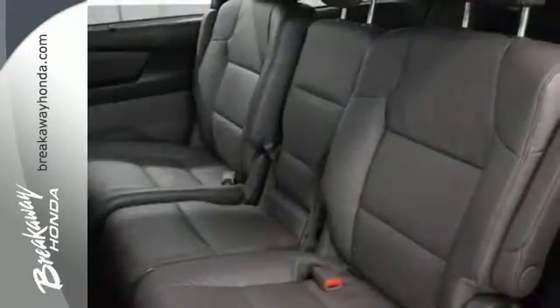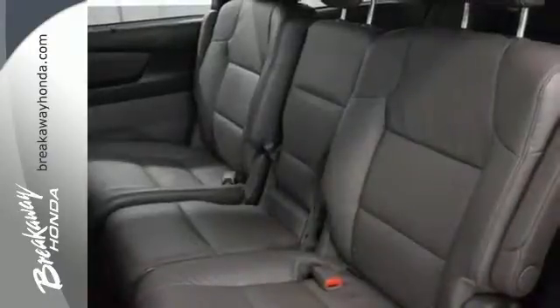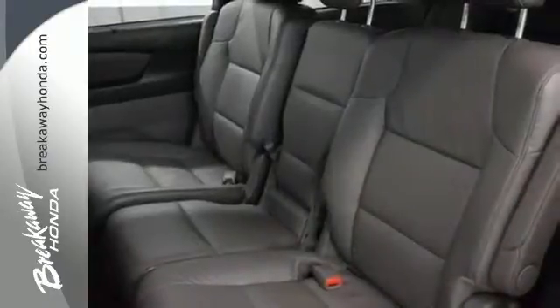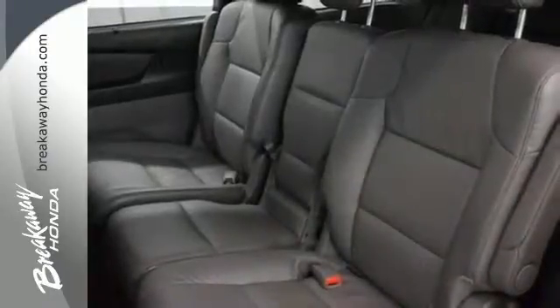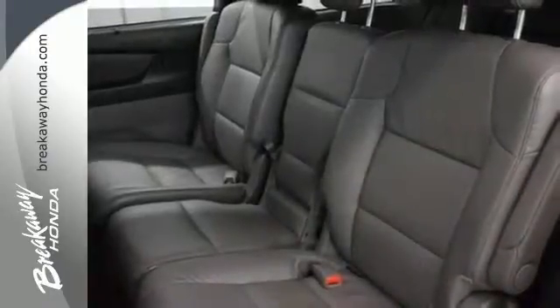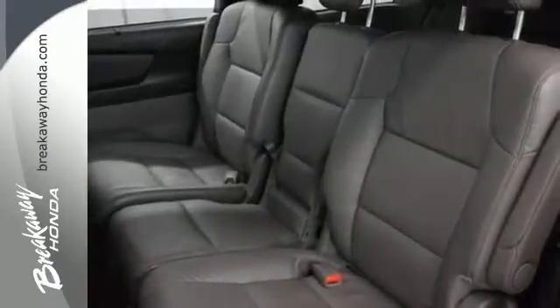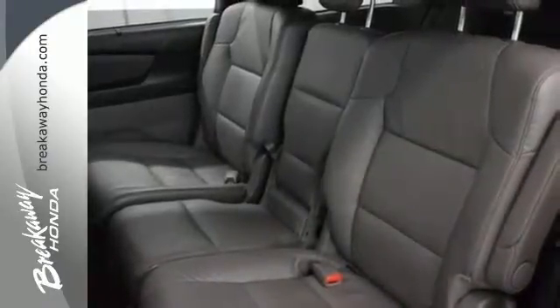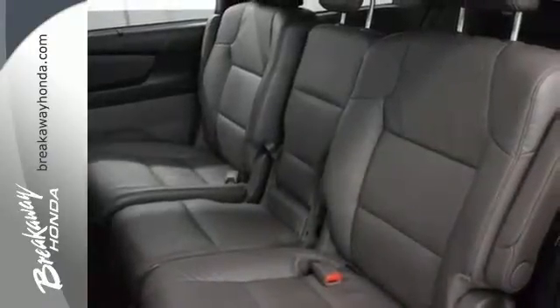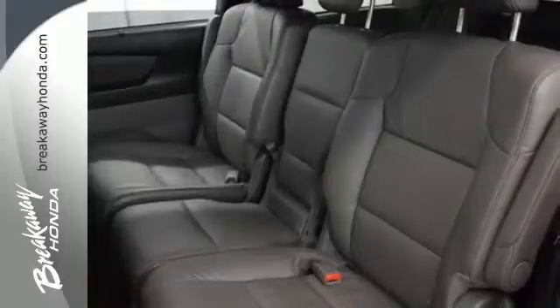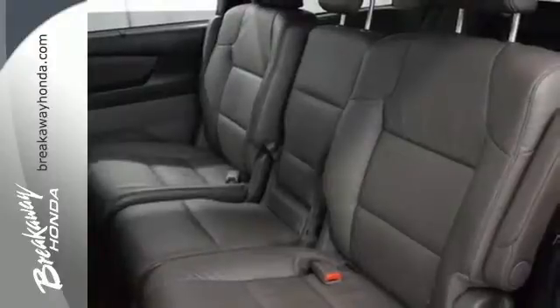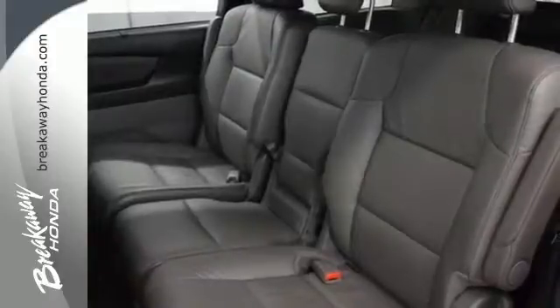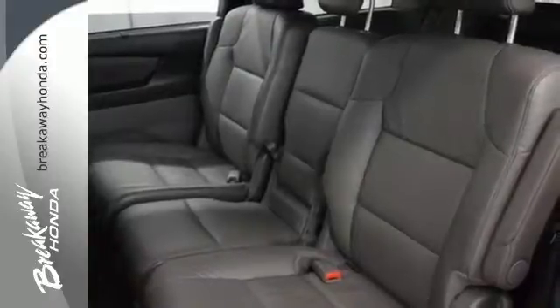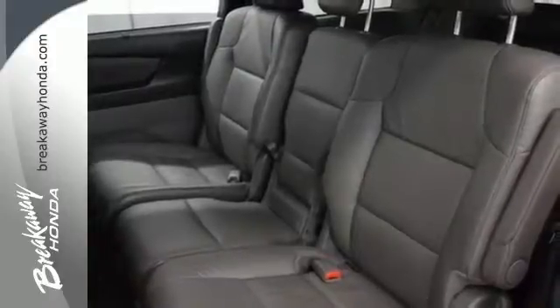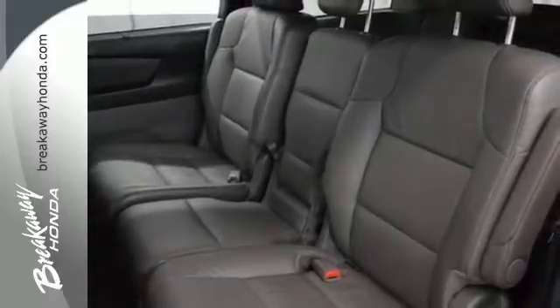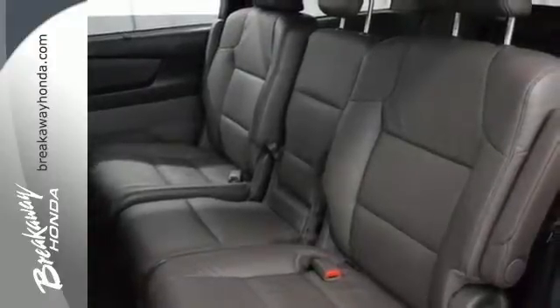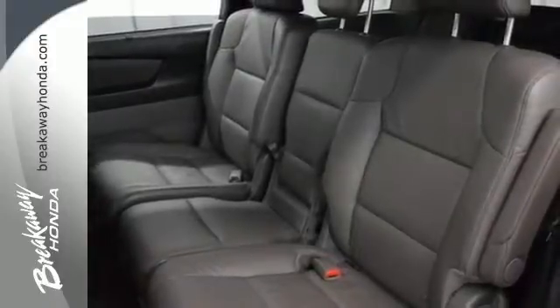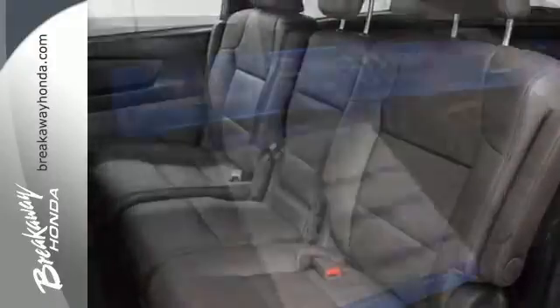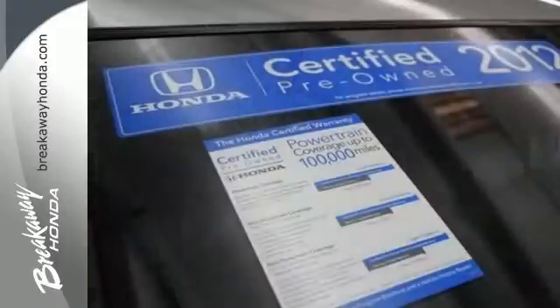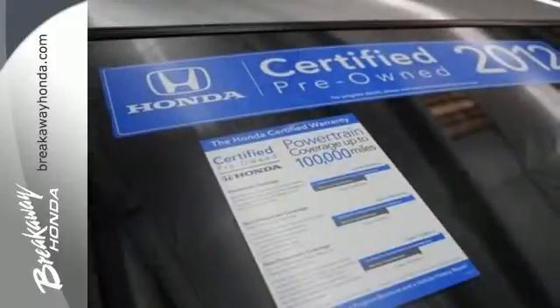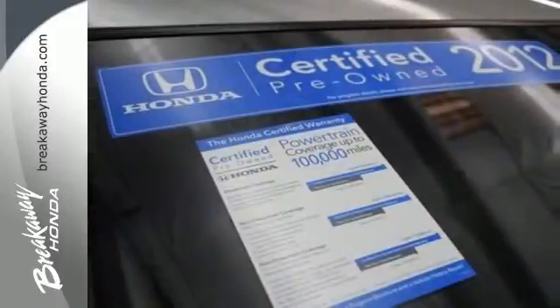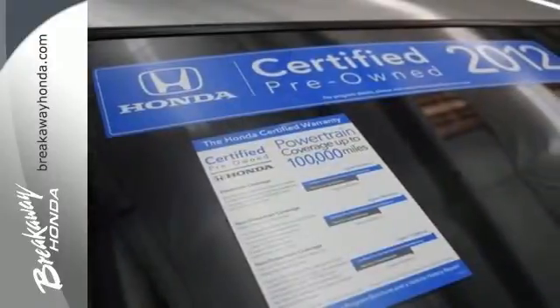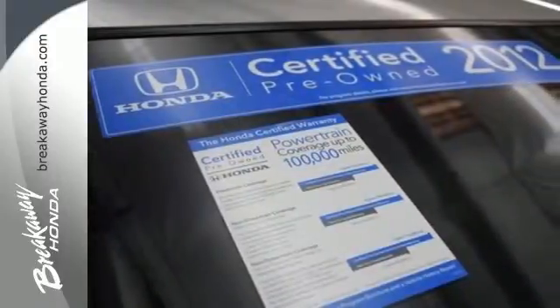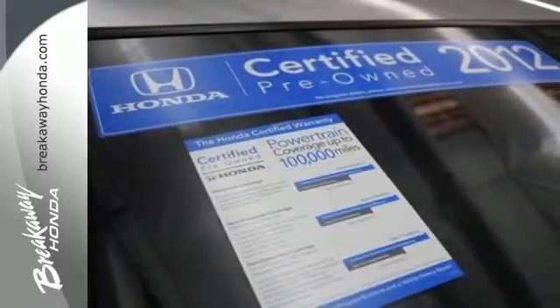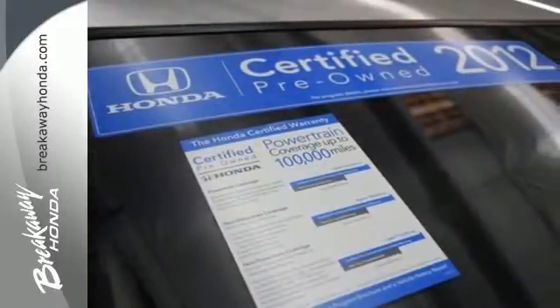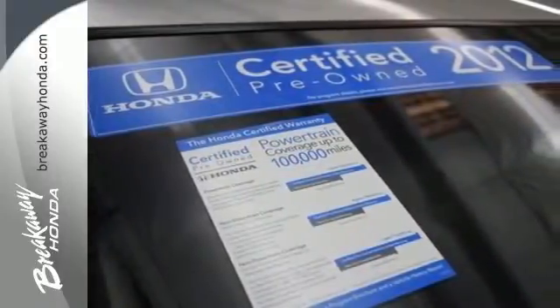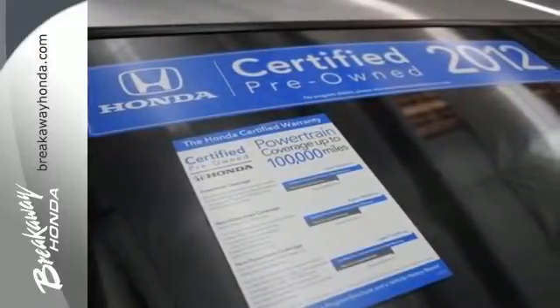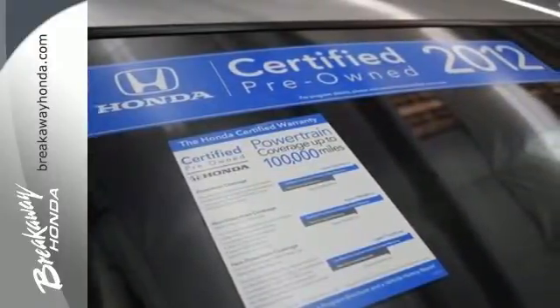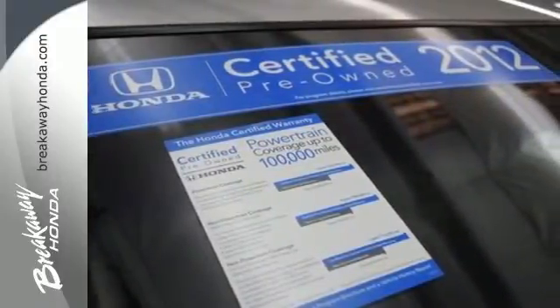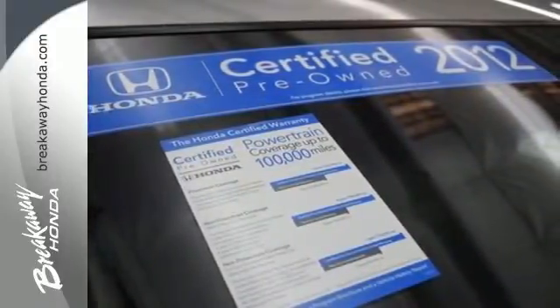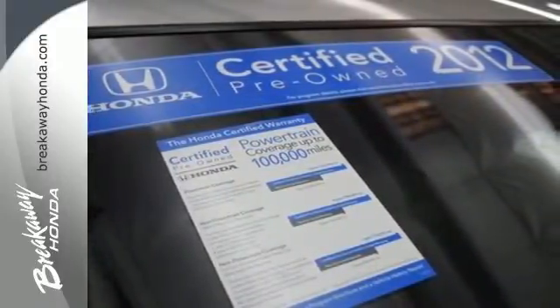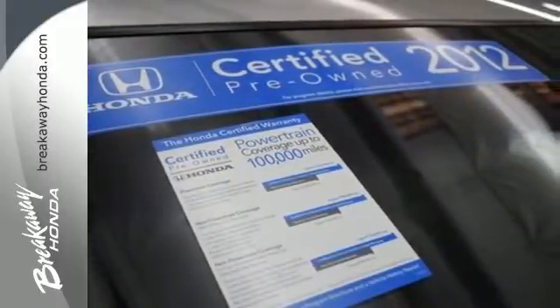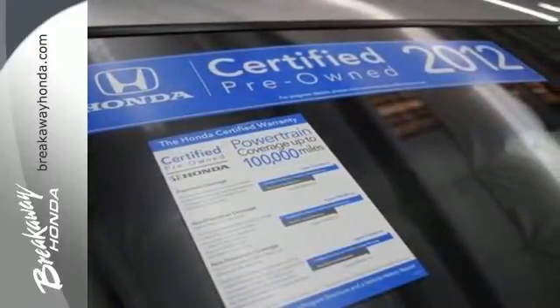With unmatched versatility, superb fuel economy, supreme comfort, and stellar safety ratings, it should be yours today.